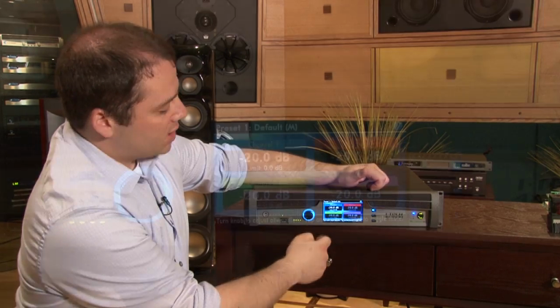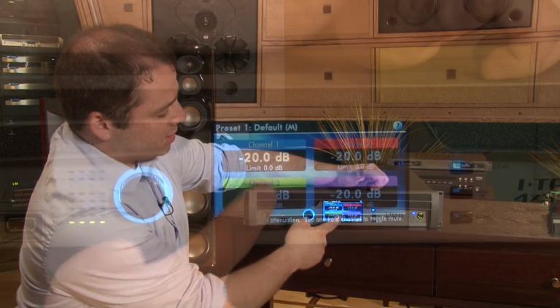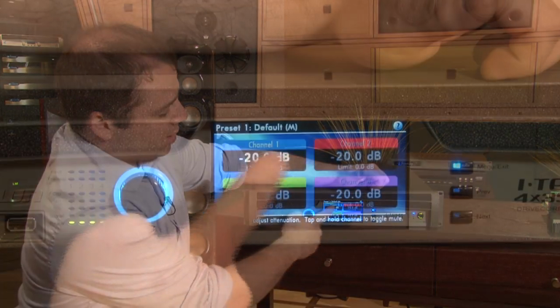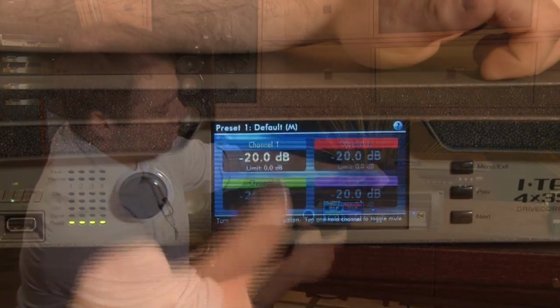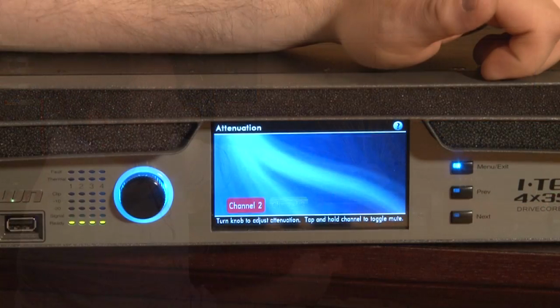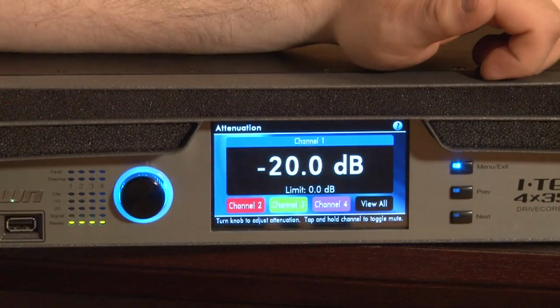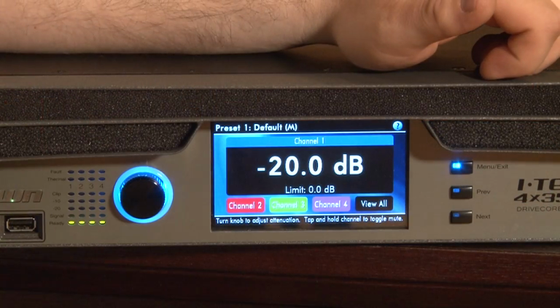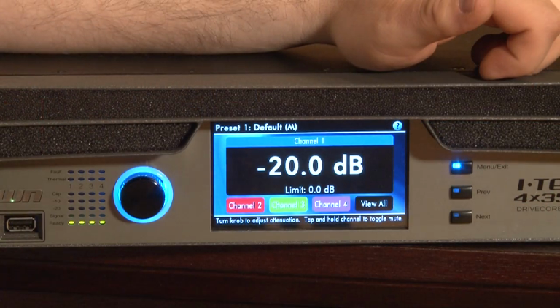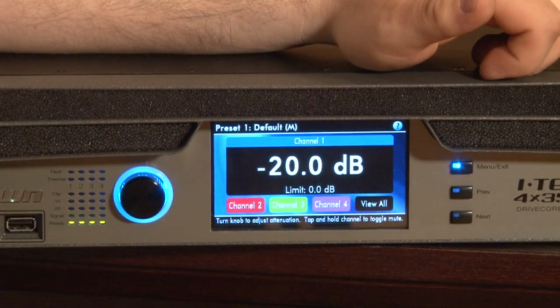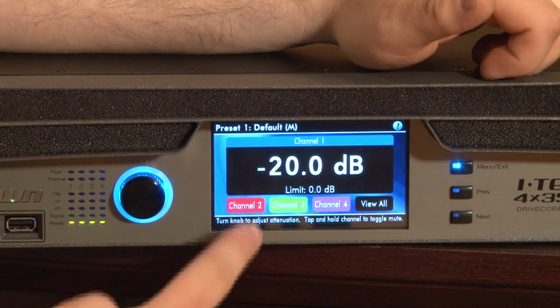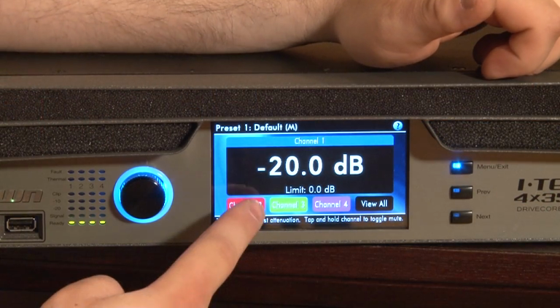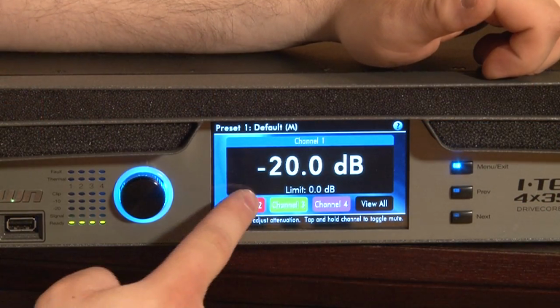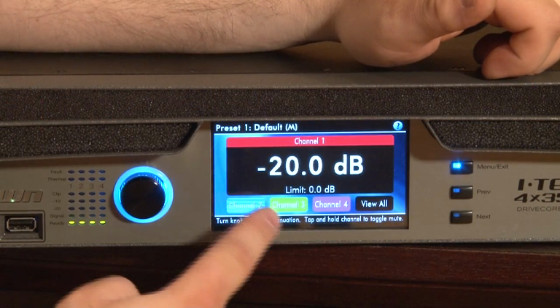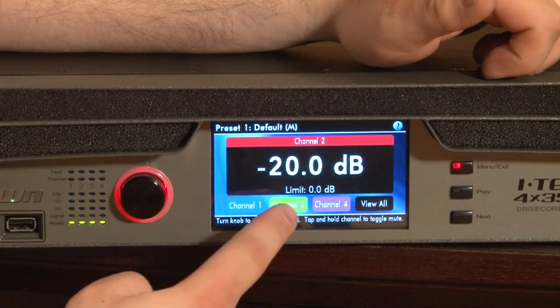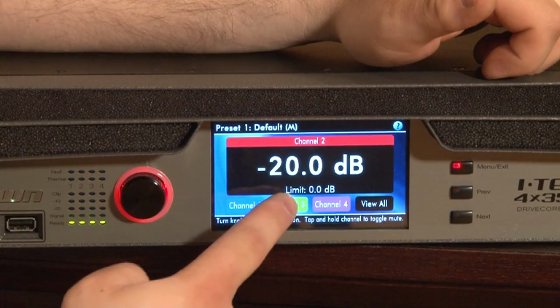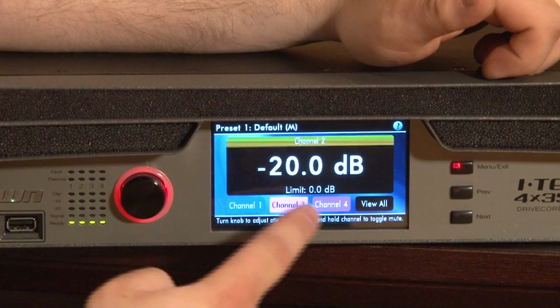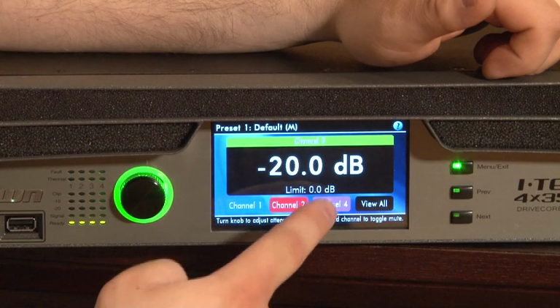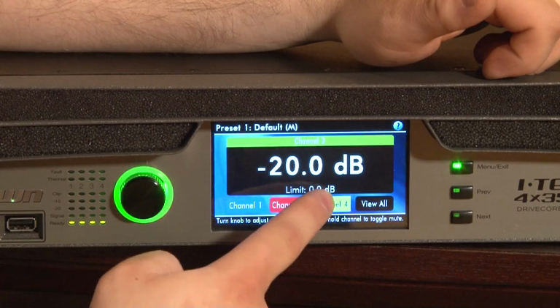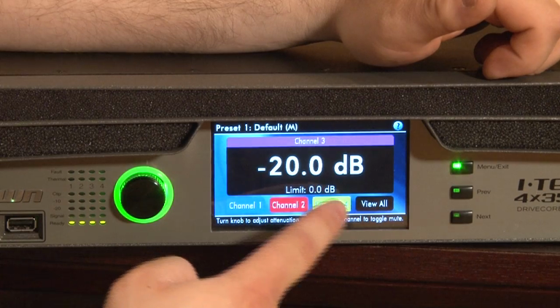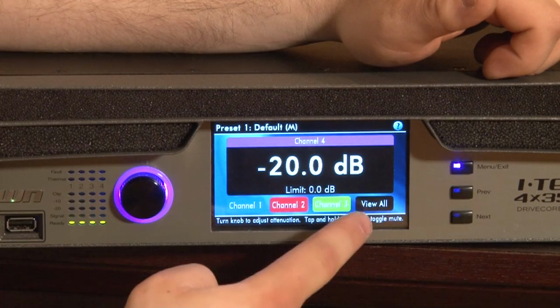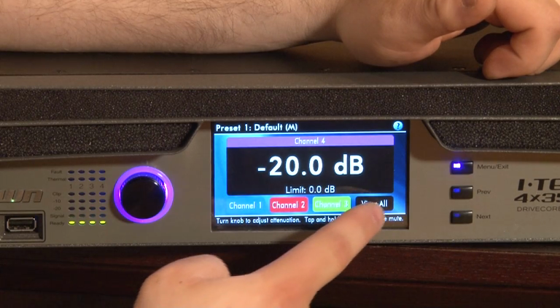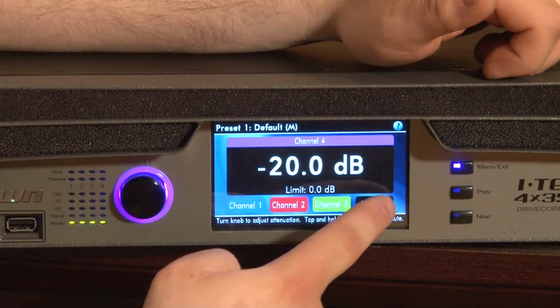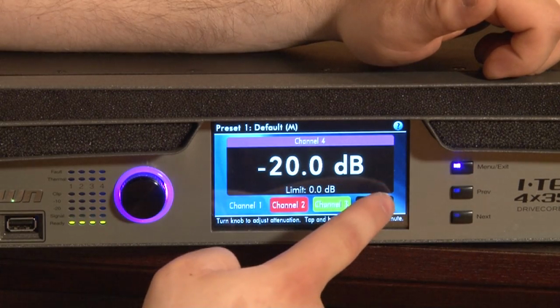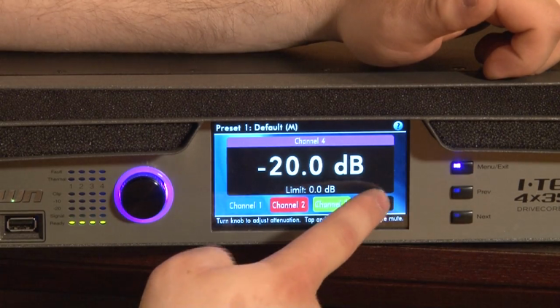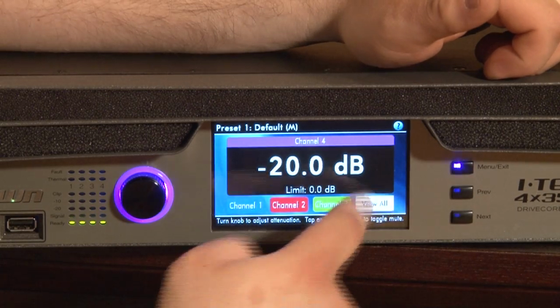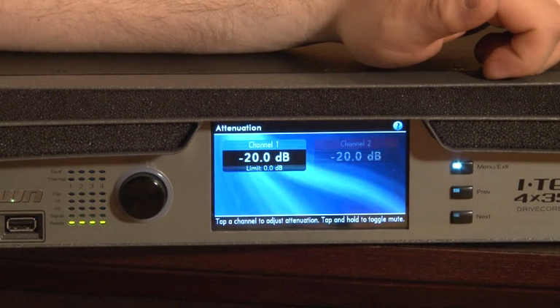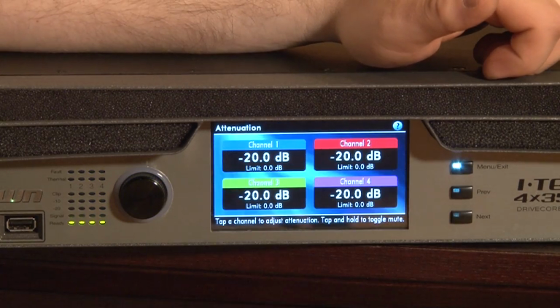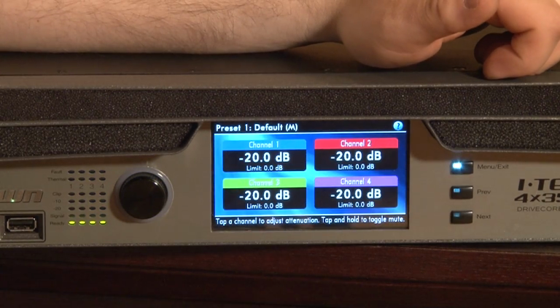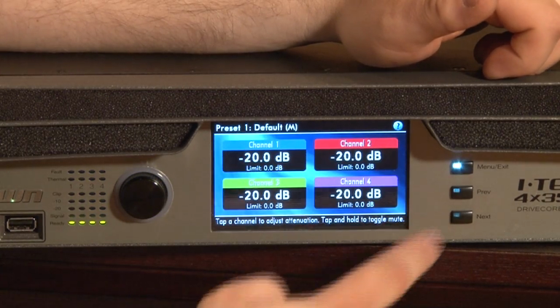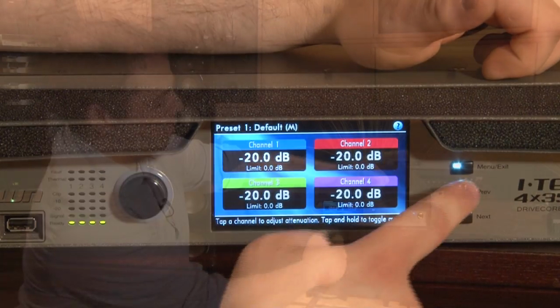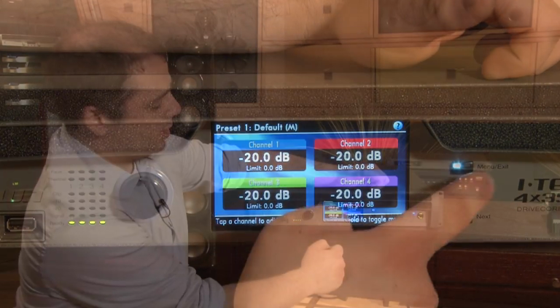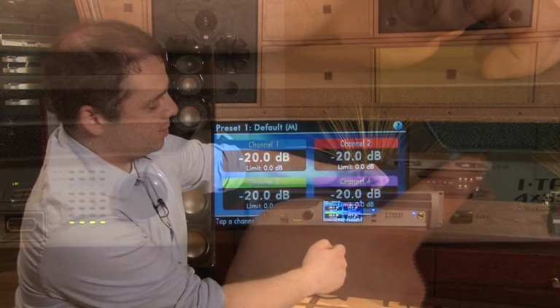Channels can also be viewed larger. If you want to see it in big print, go back to view all here.